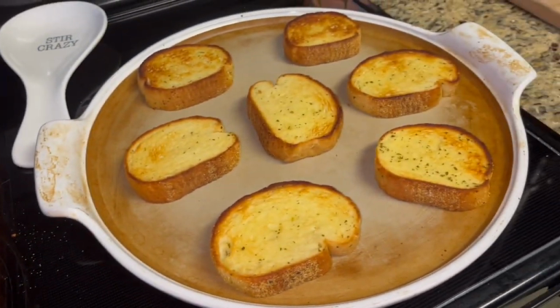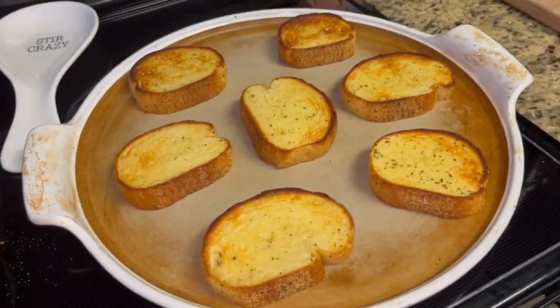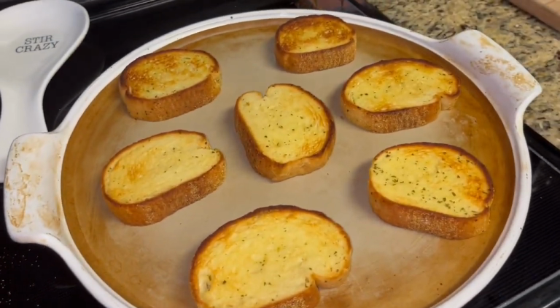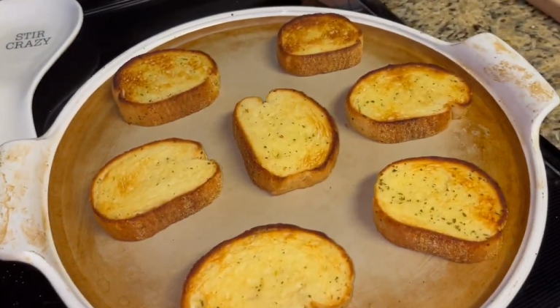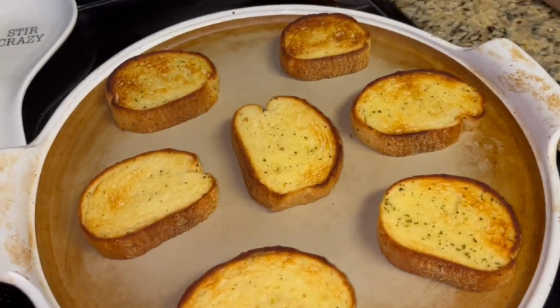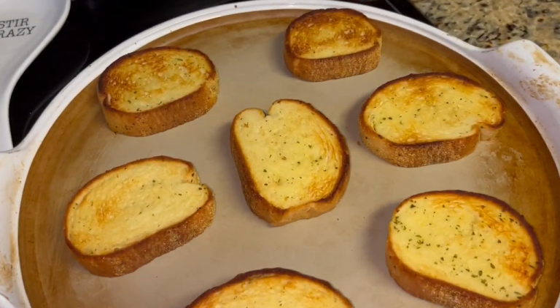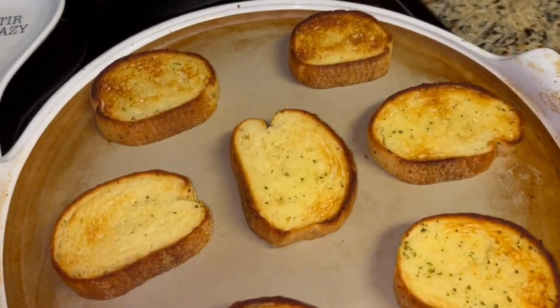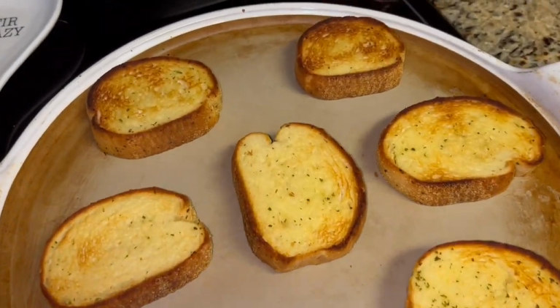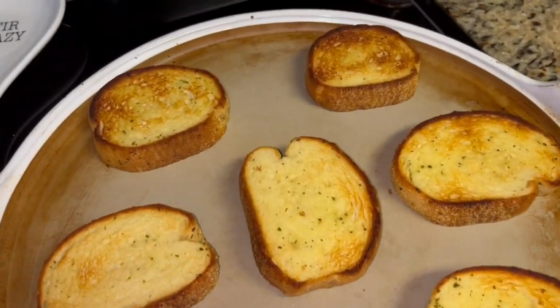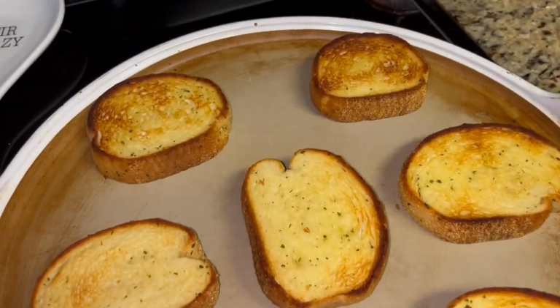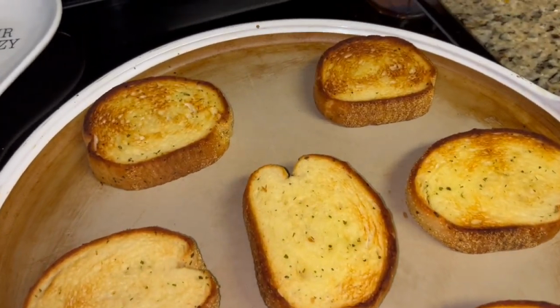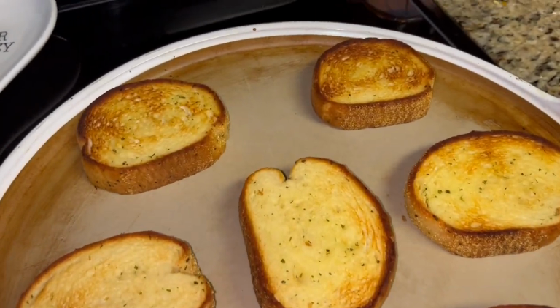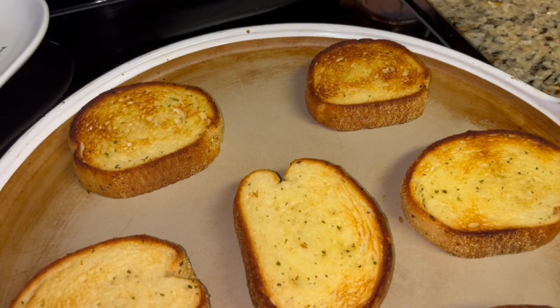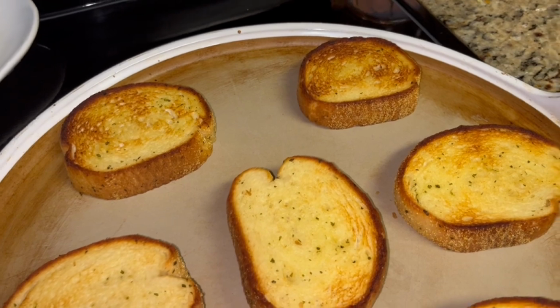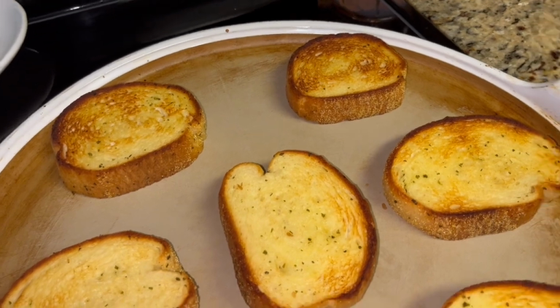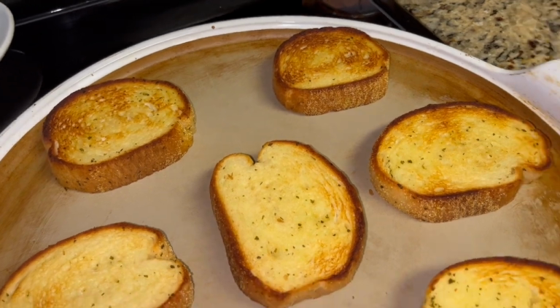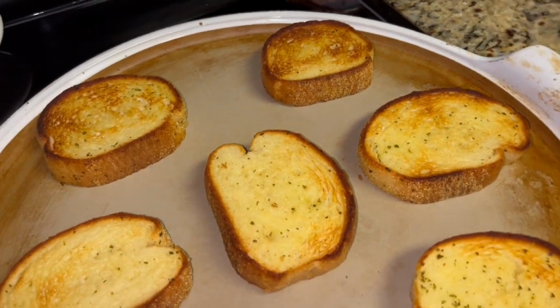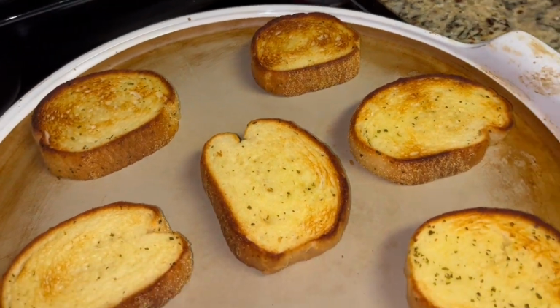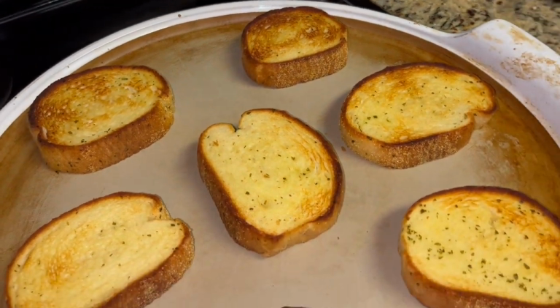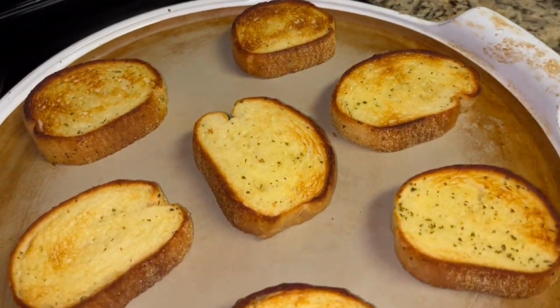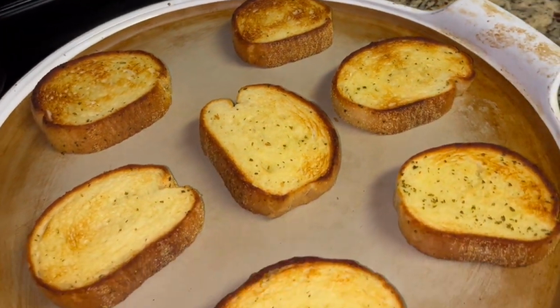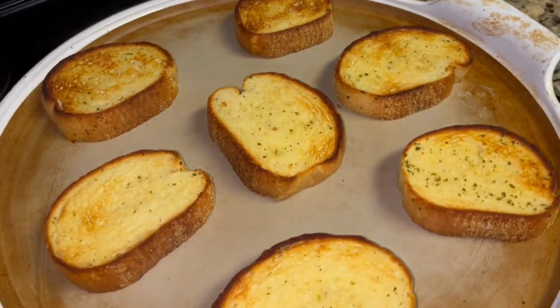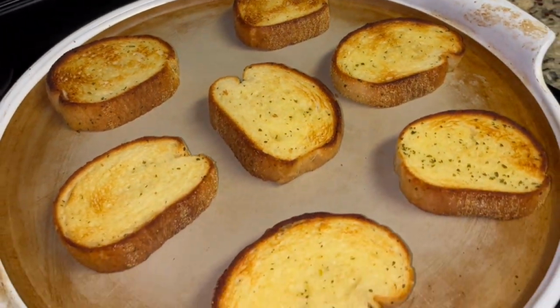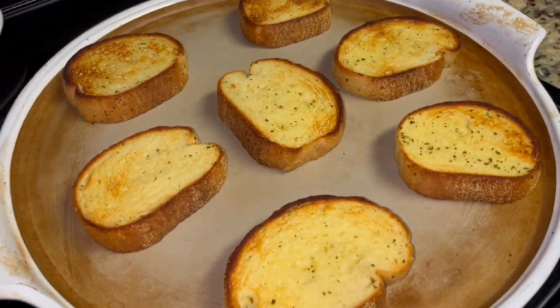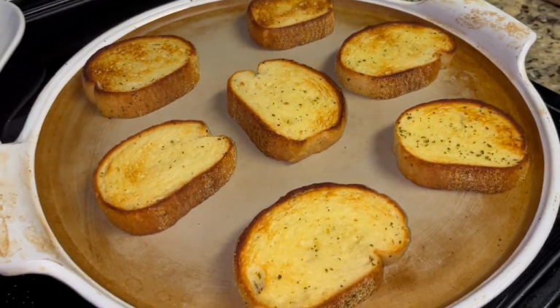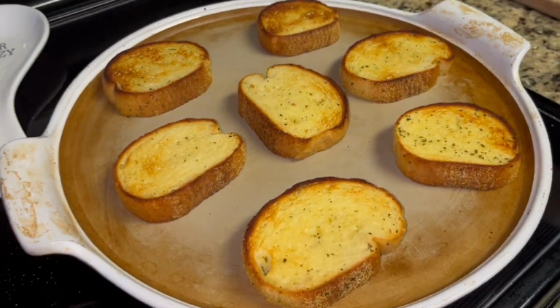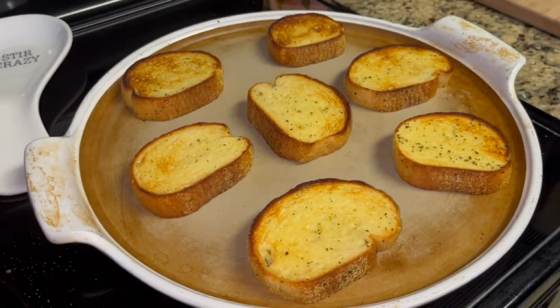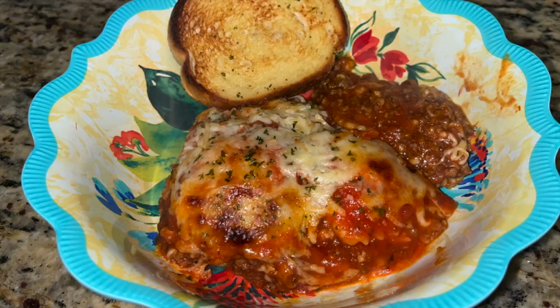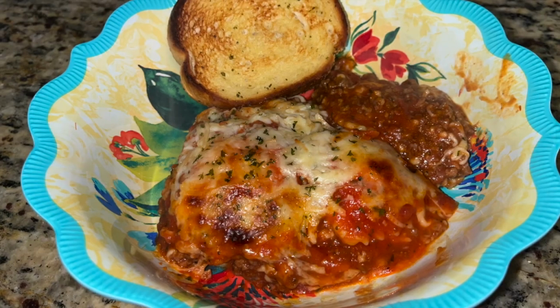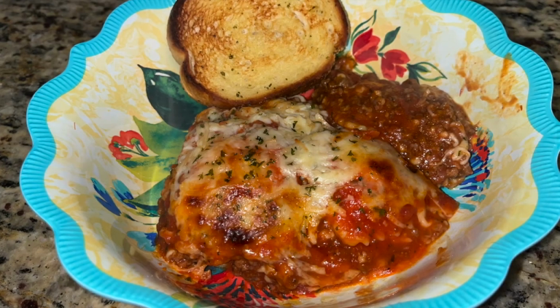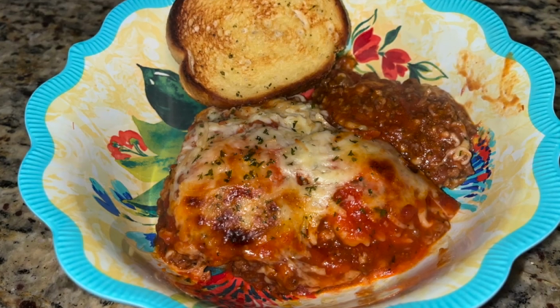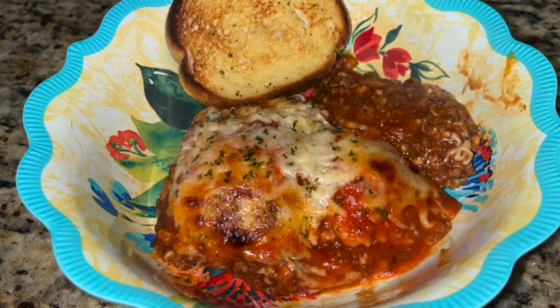My son, who didn't think he was going to like it, really liked it, and it was a great dinner for our first night back.